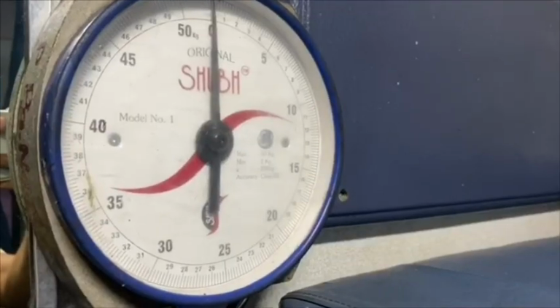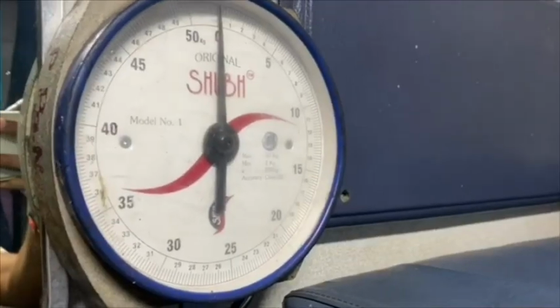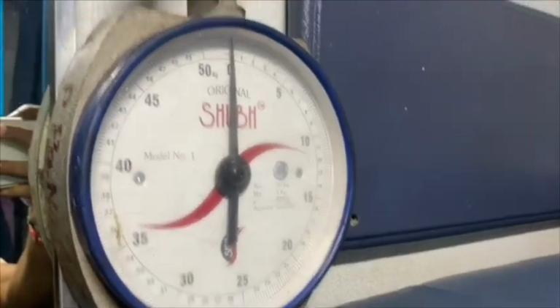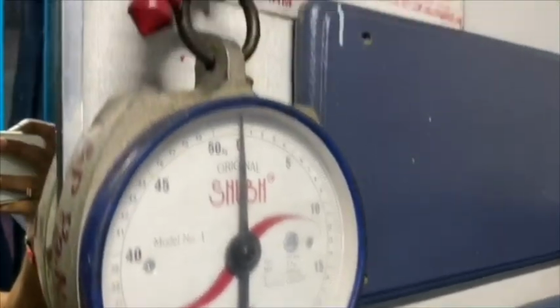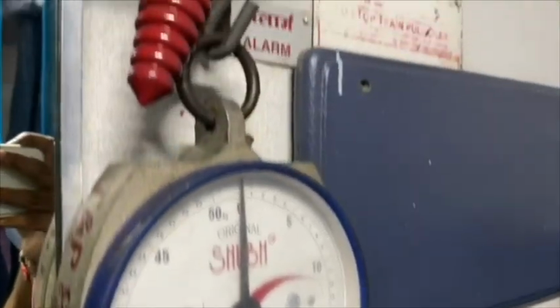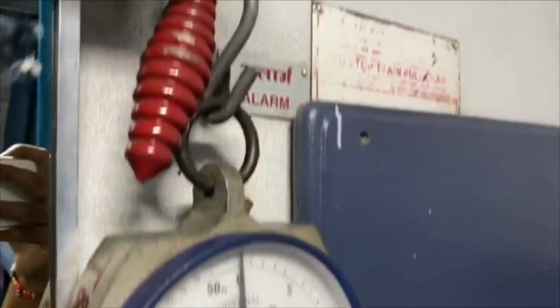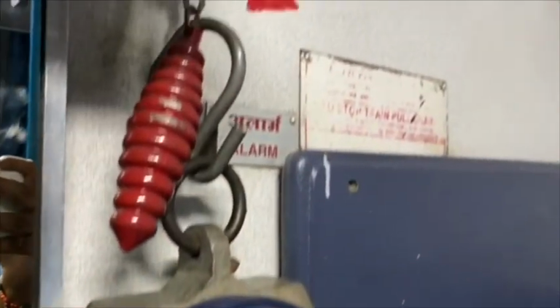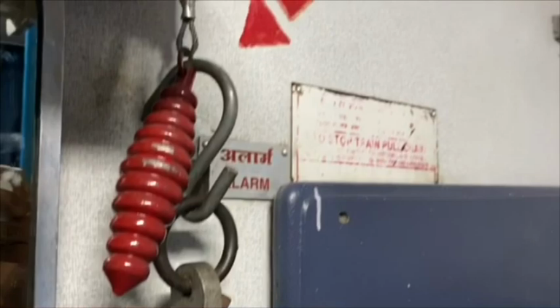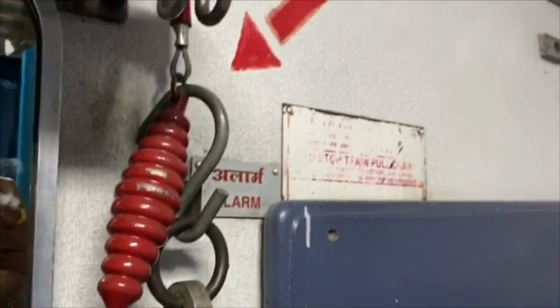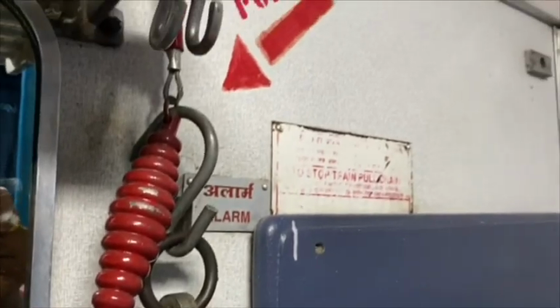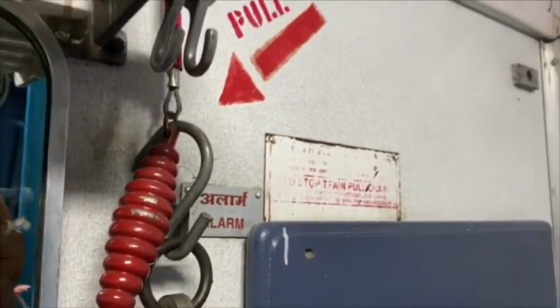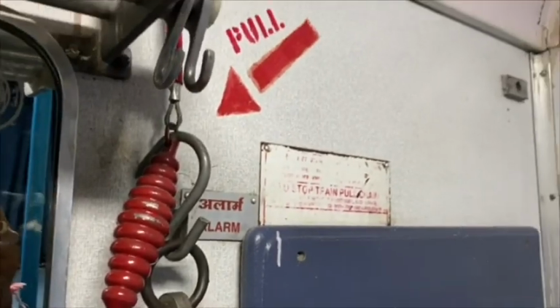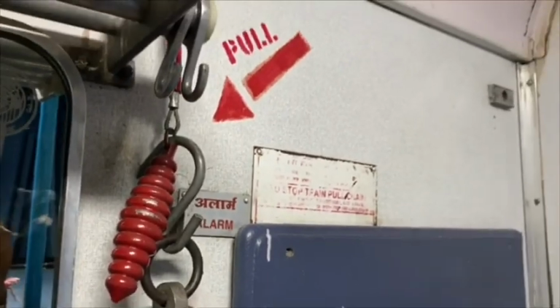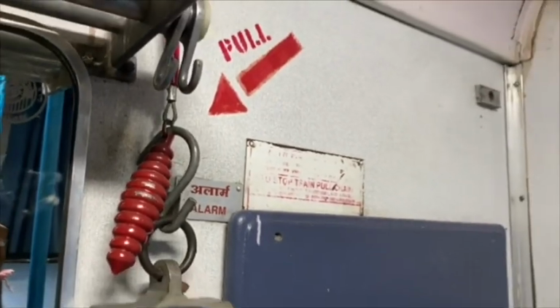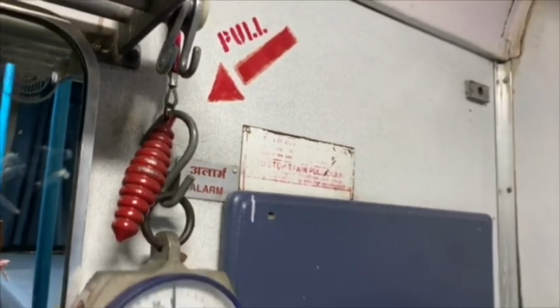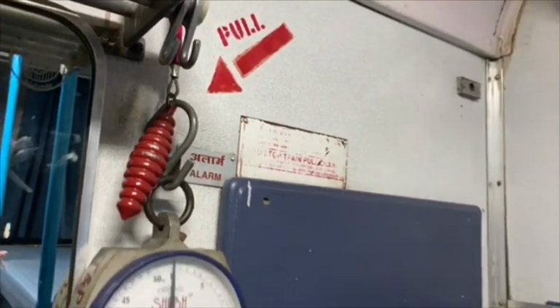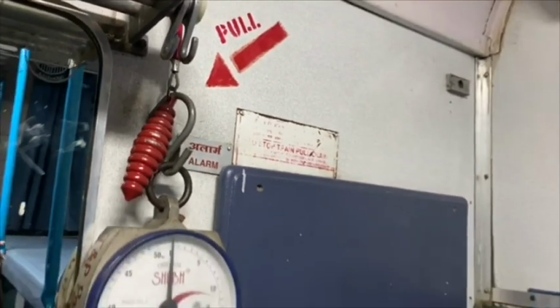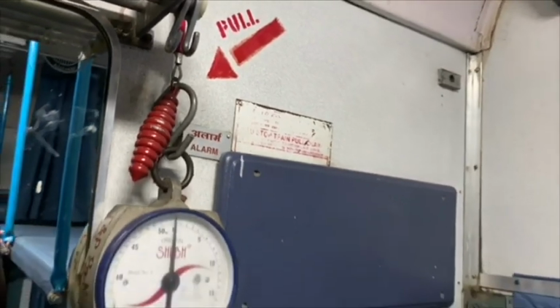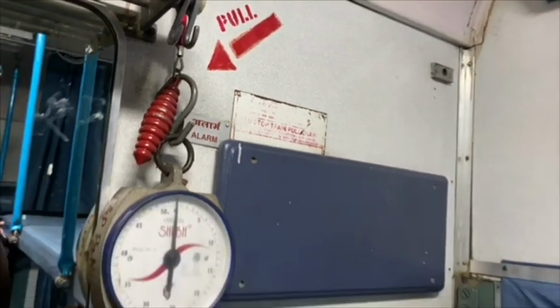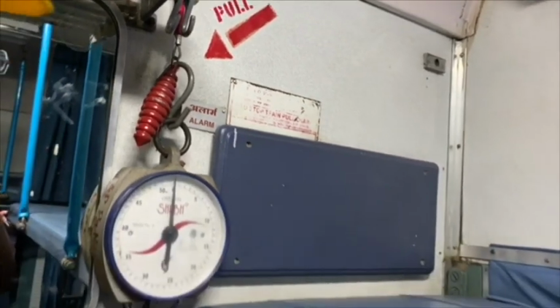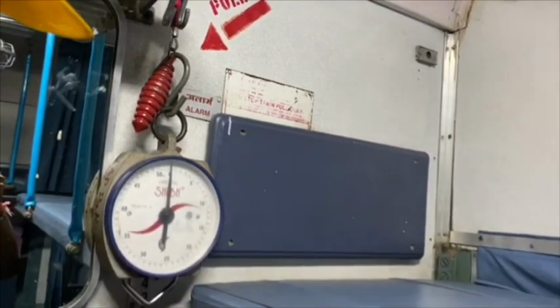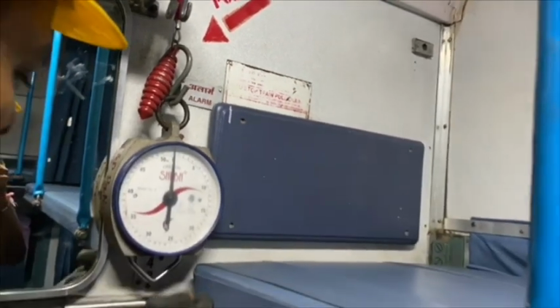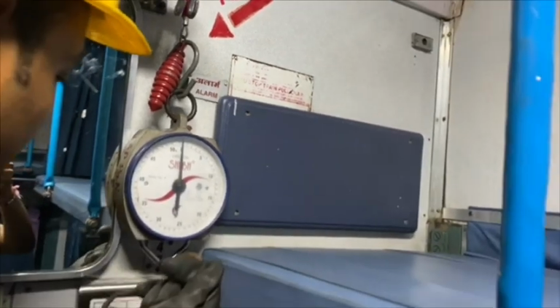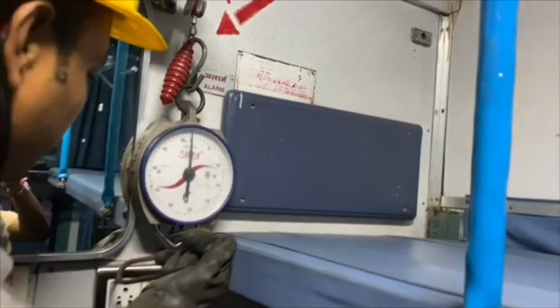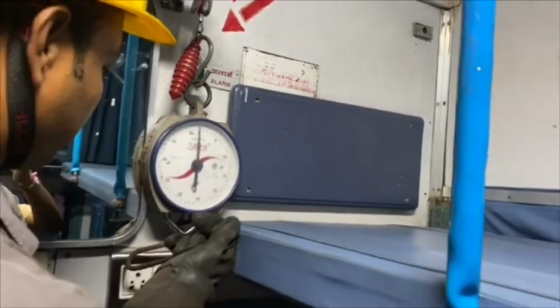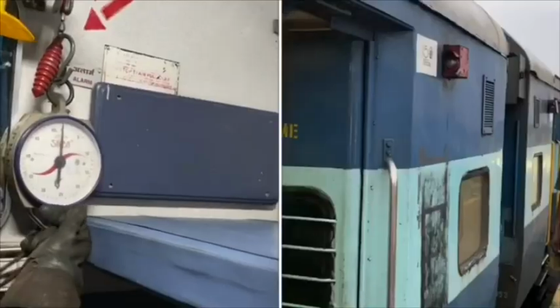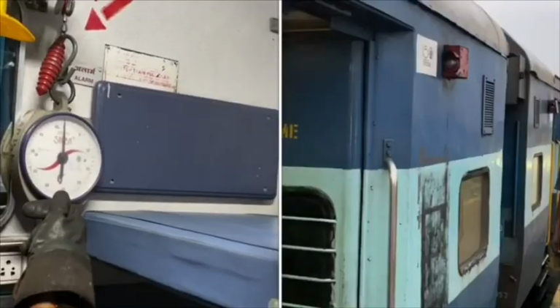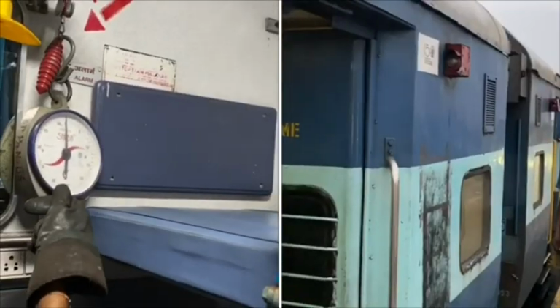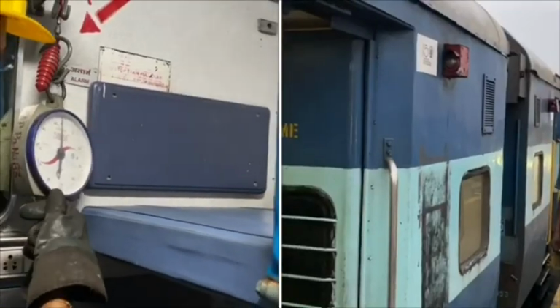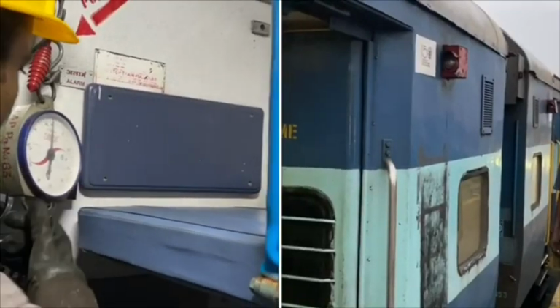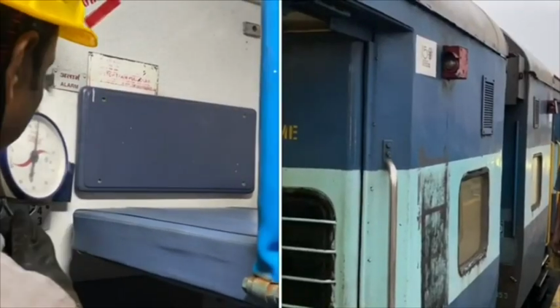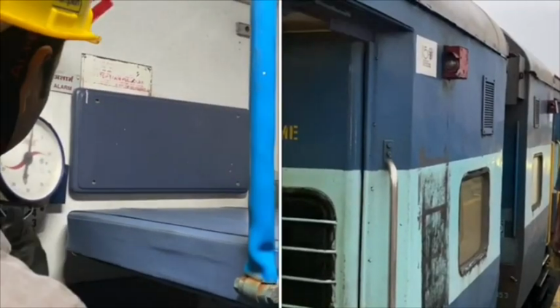We also do testing of ACP with the help of a spring balance, and its limits are between 6.4 to 10 kgf.